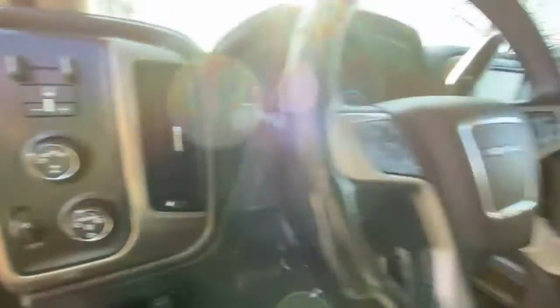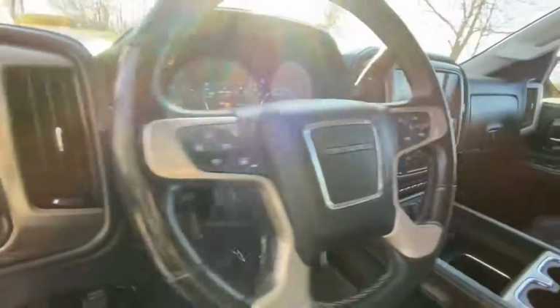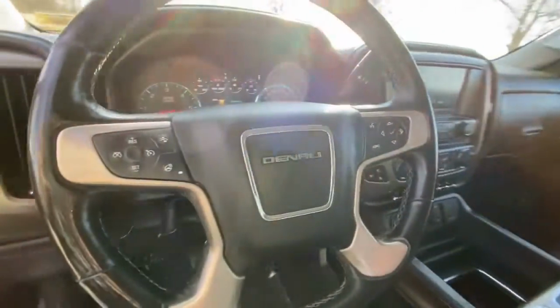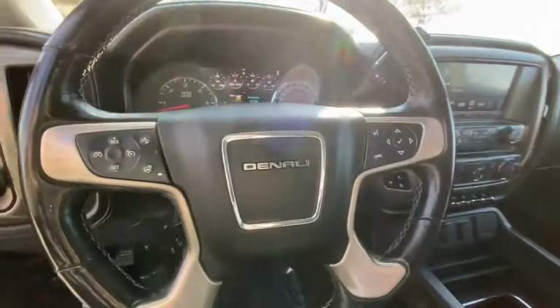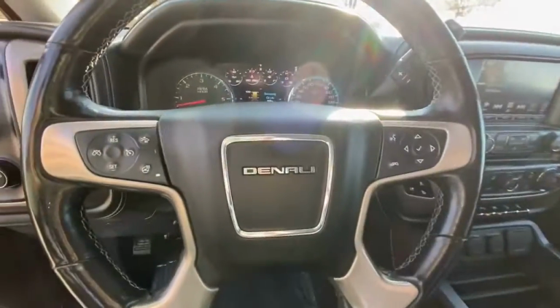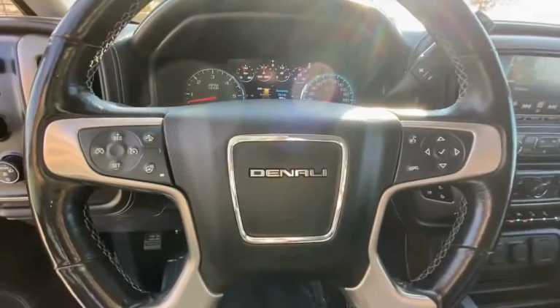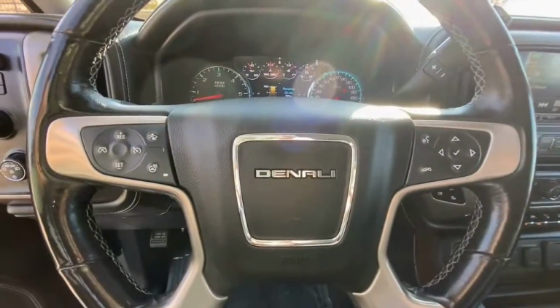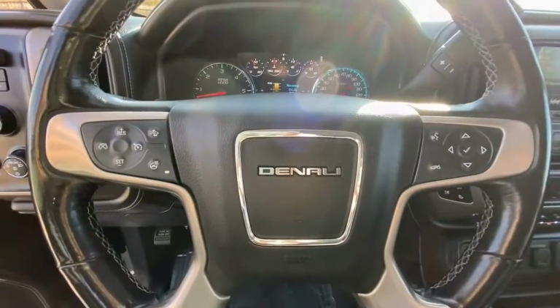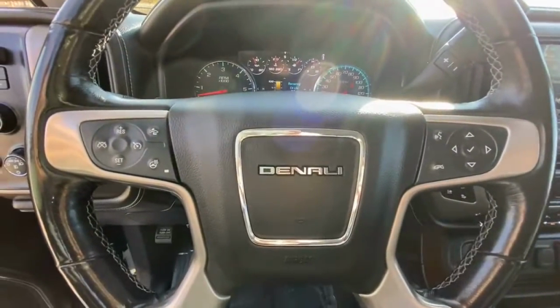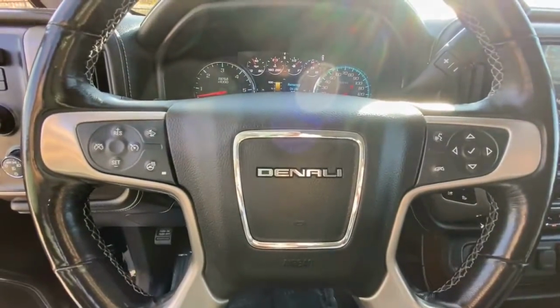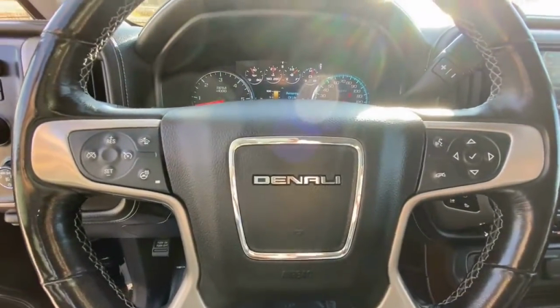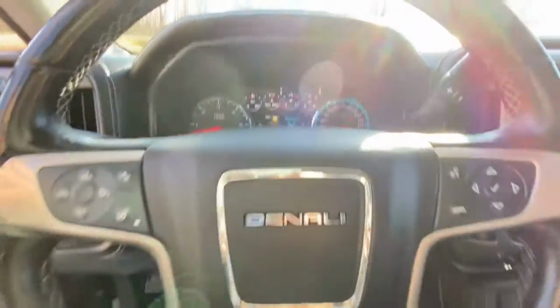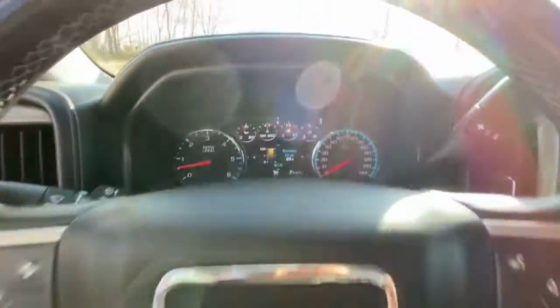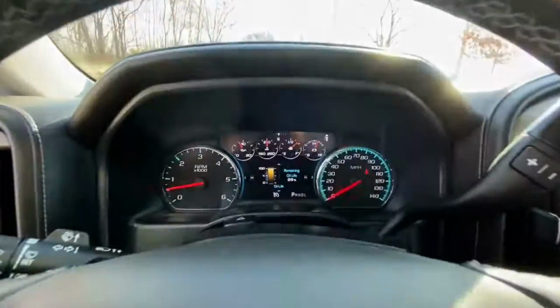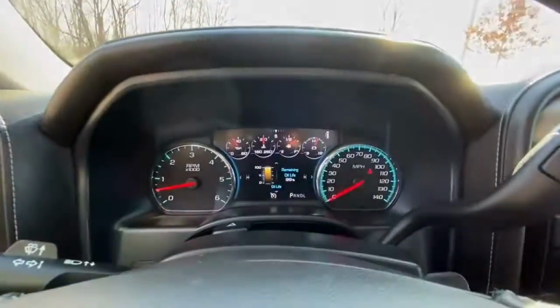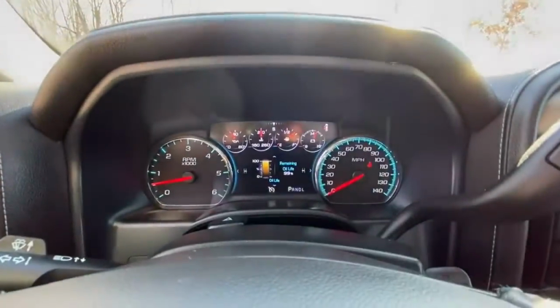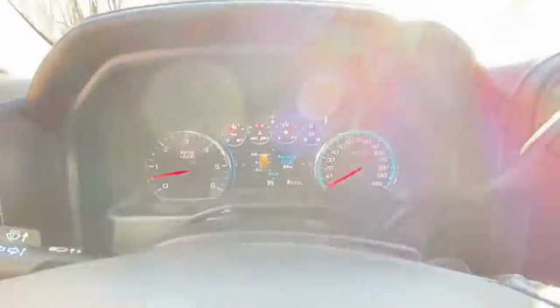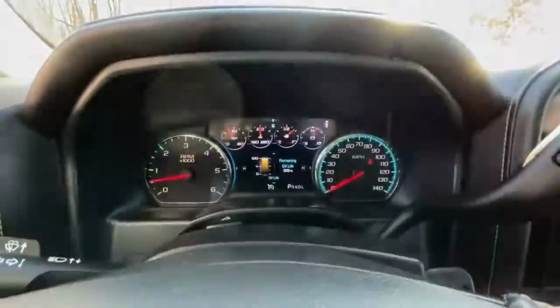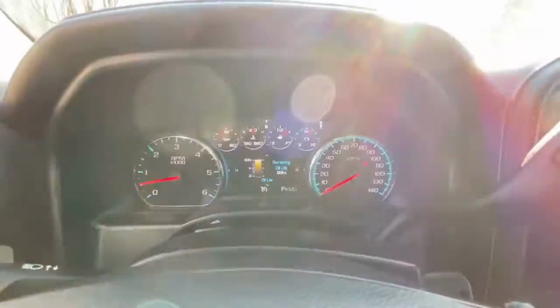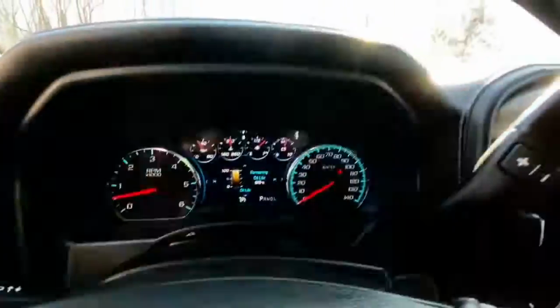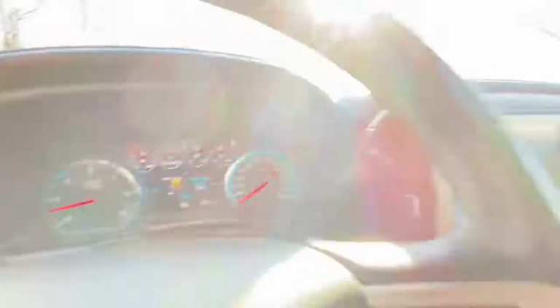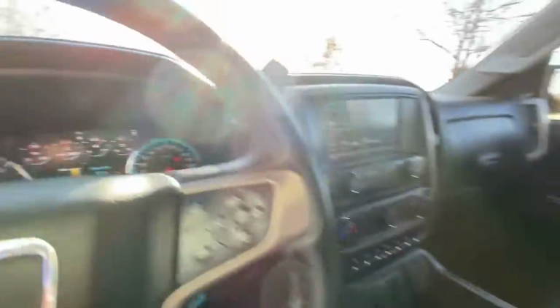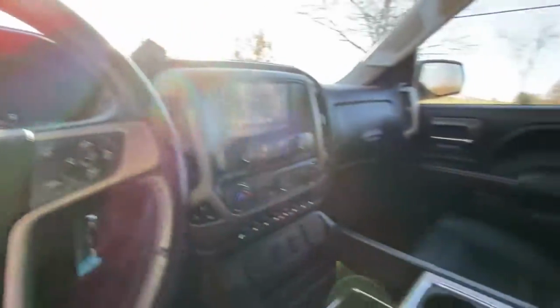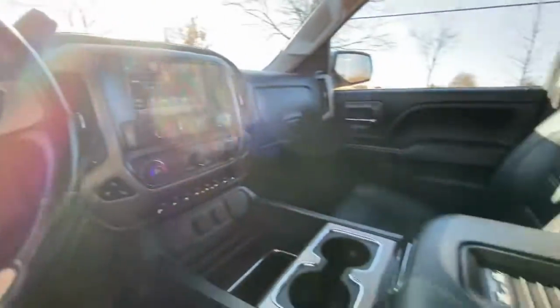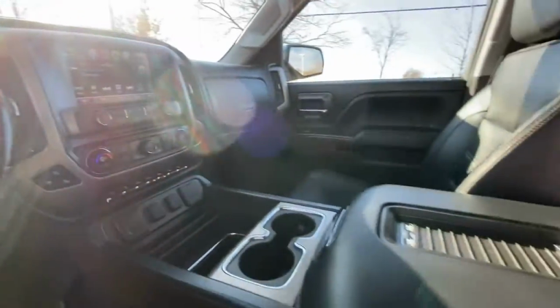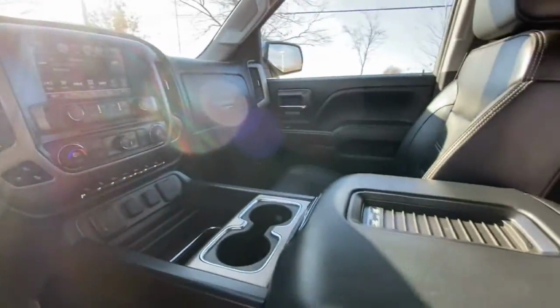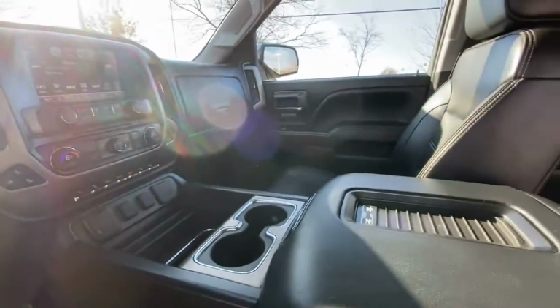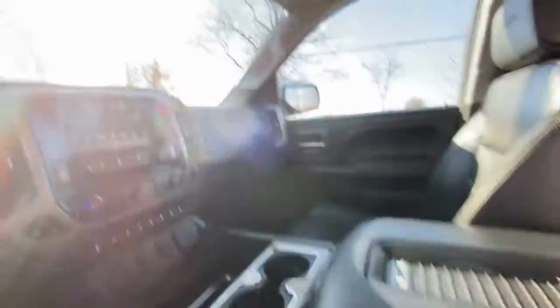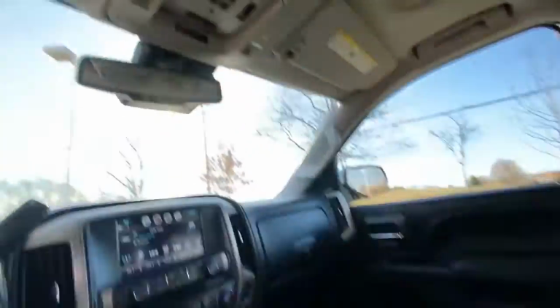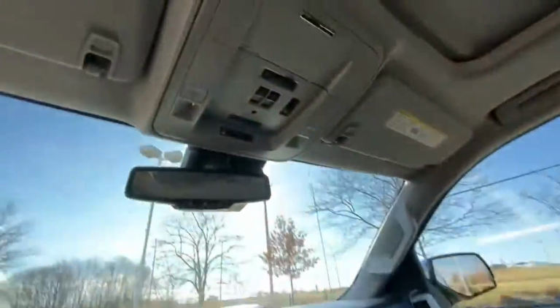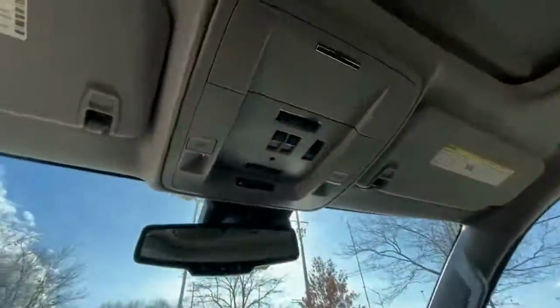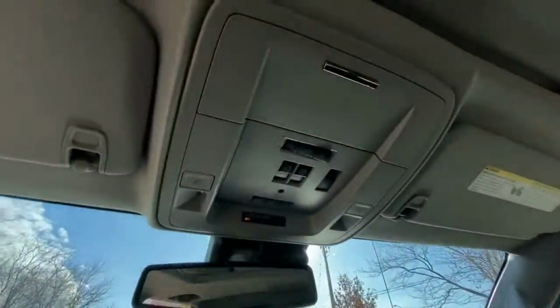iPod and MP3 input, cooled driver's seat, backup camera, power passenger seat.